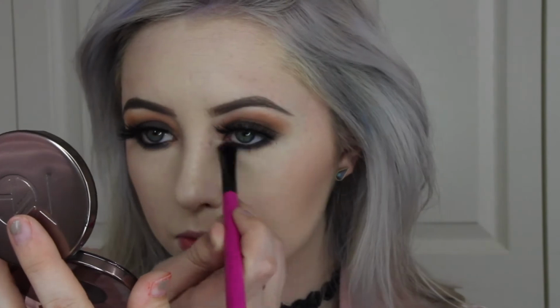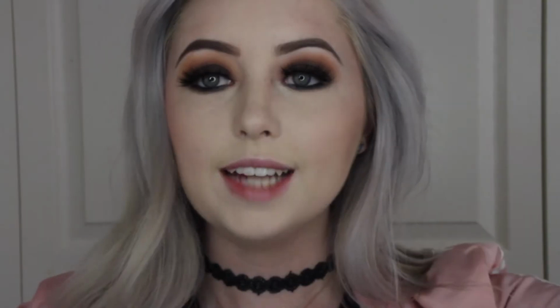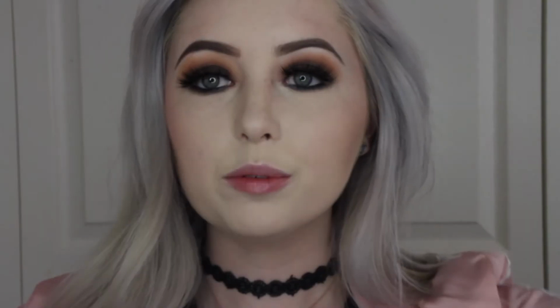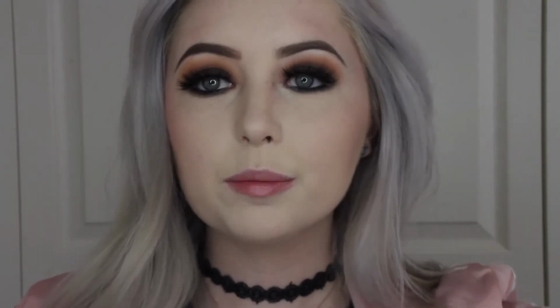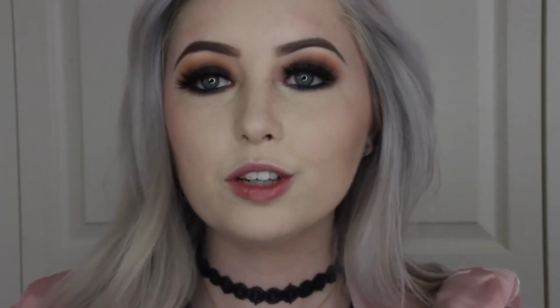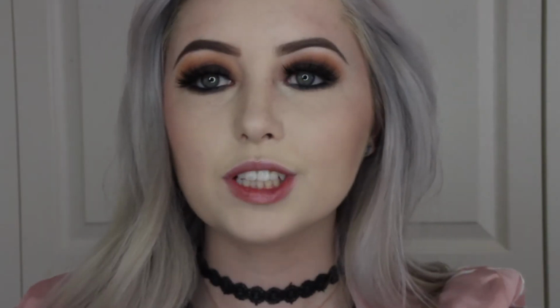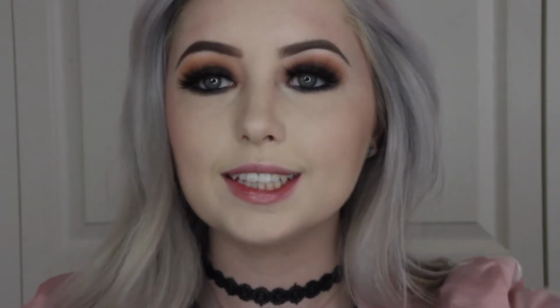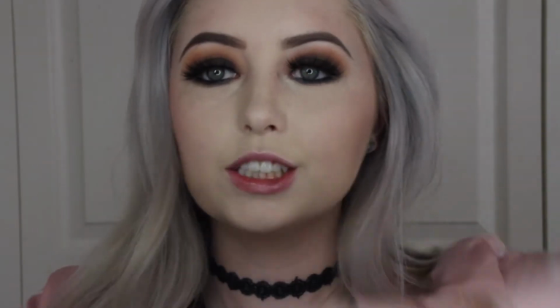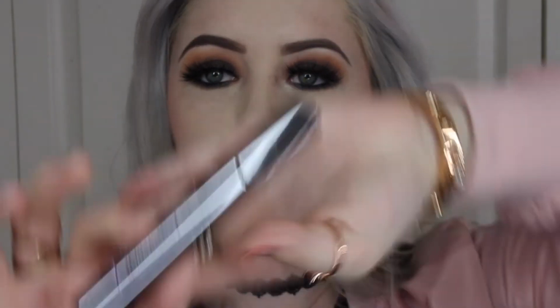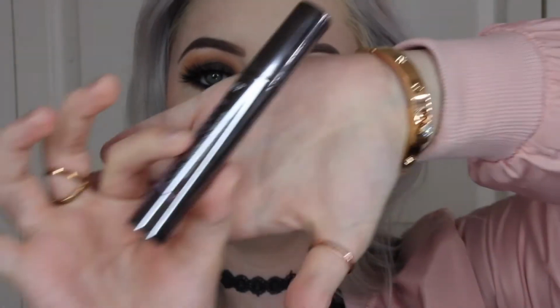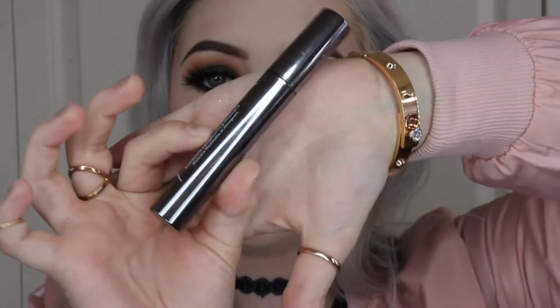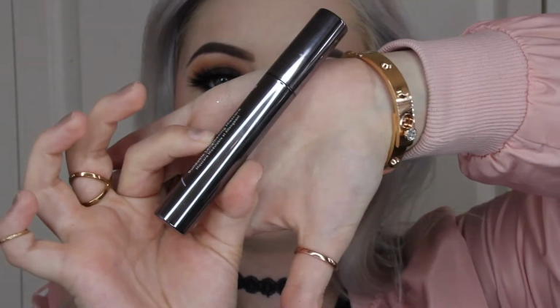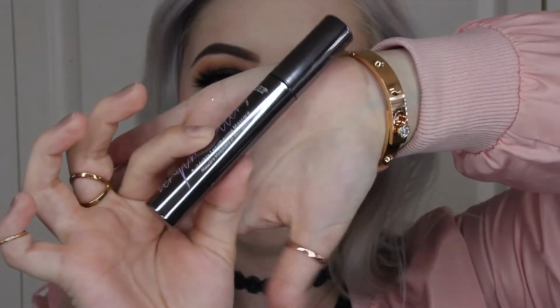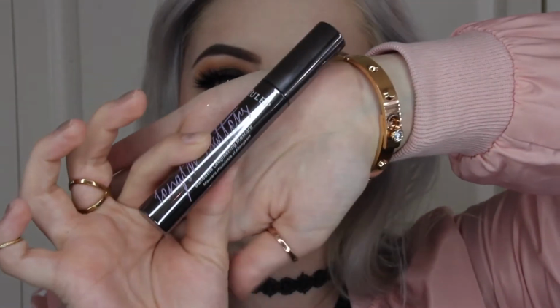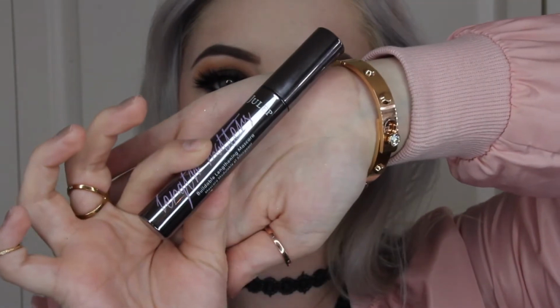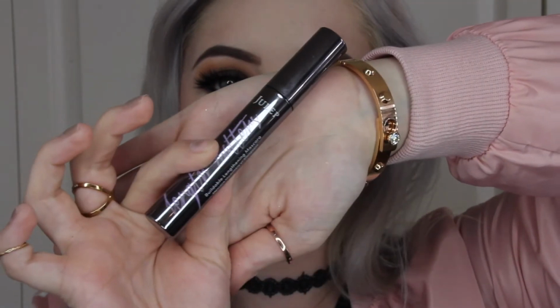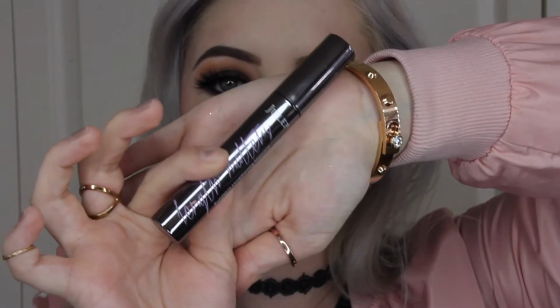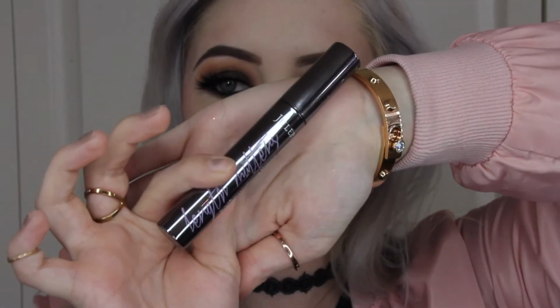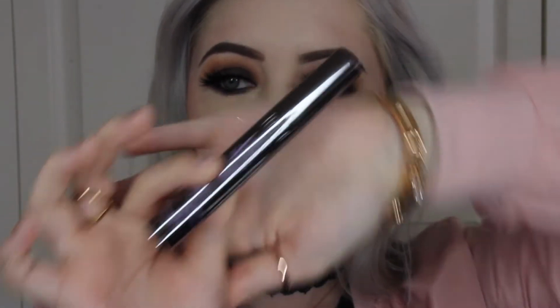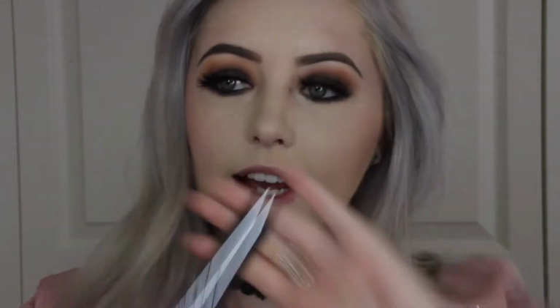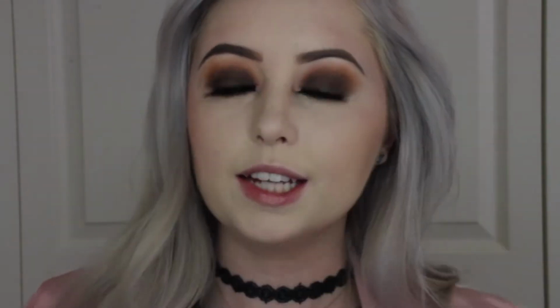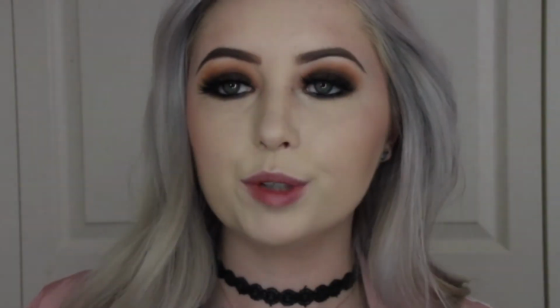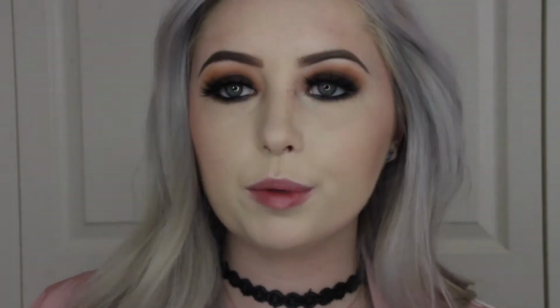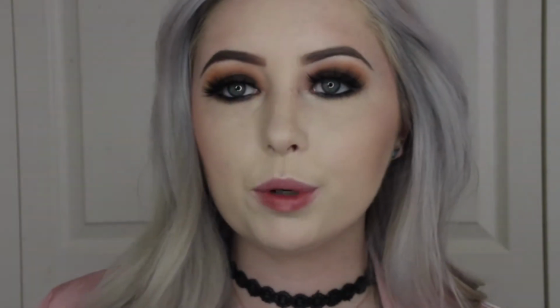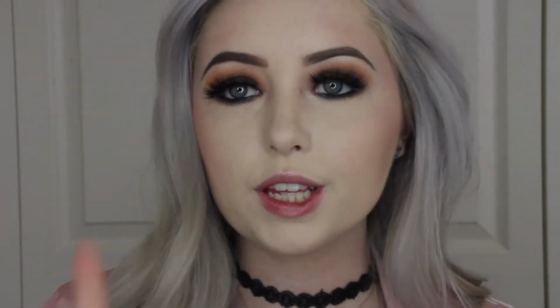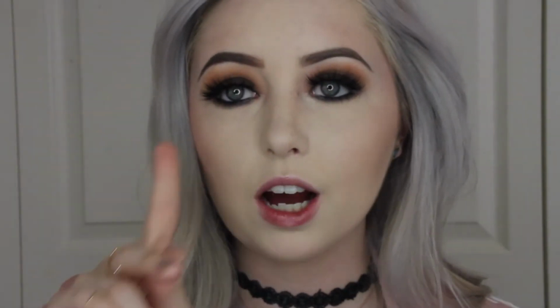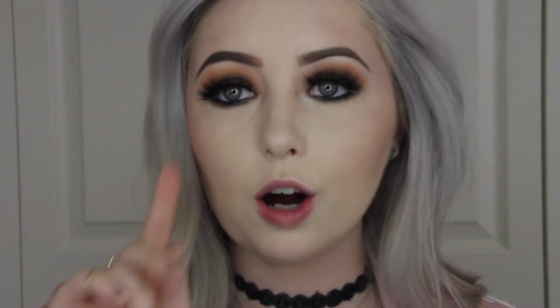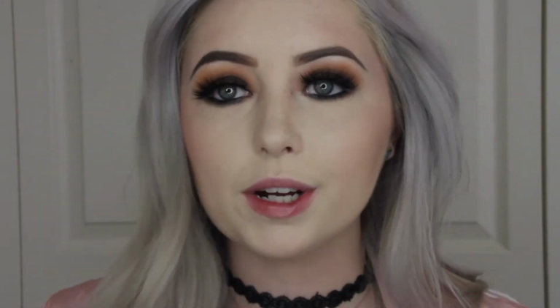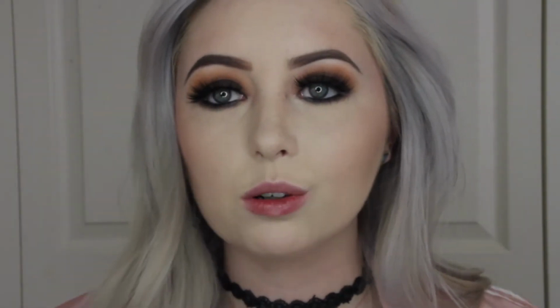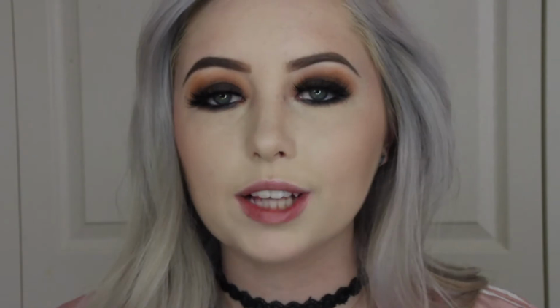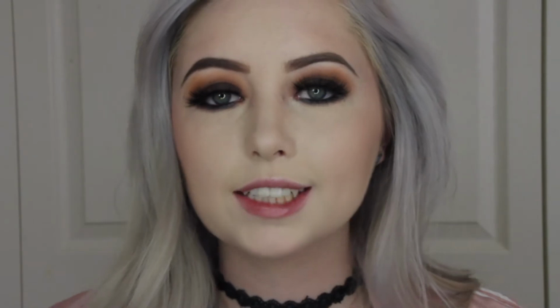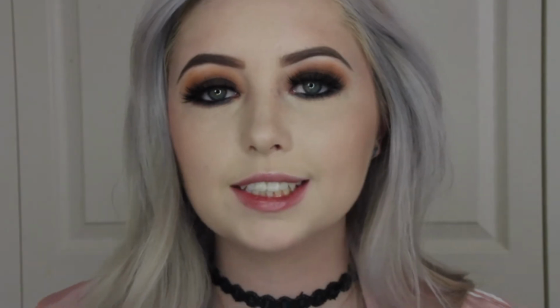Now I'm going to be using this Jalap Mascara and putting that on my lower lashes.